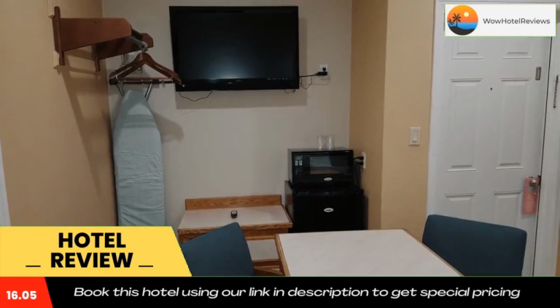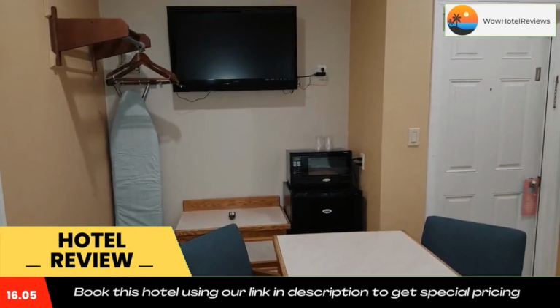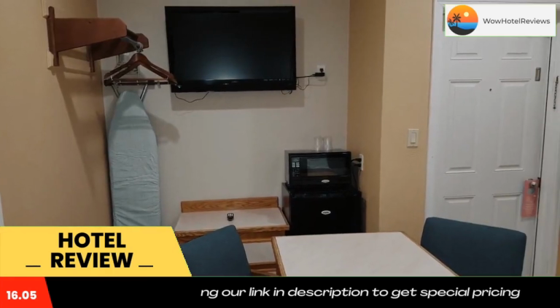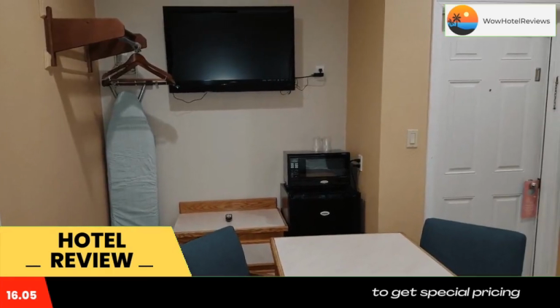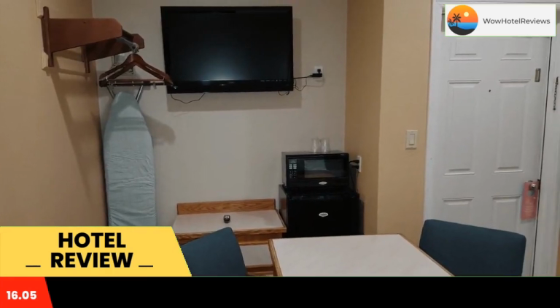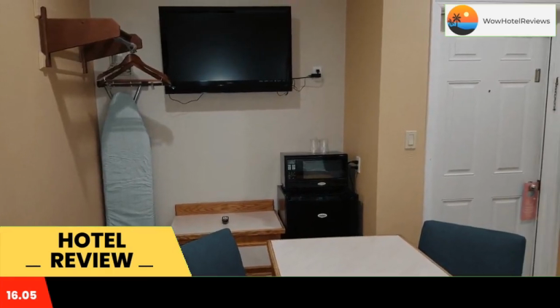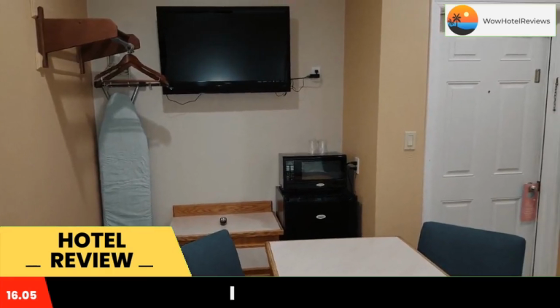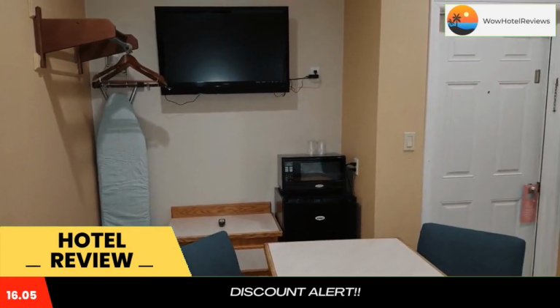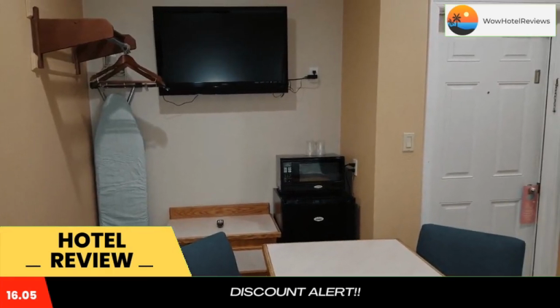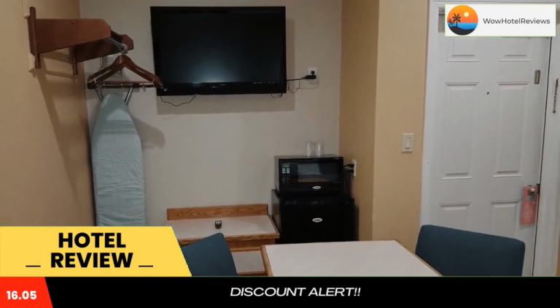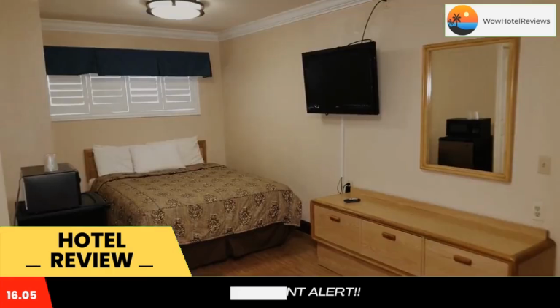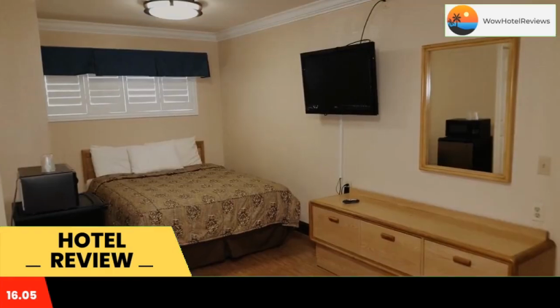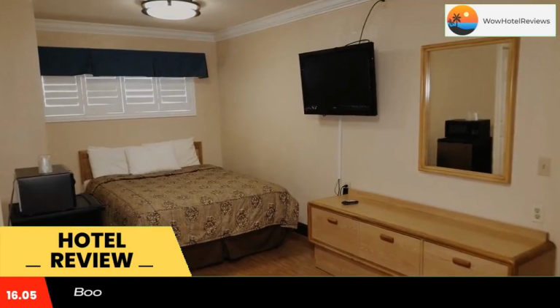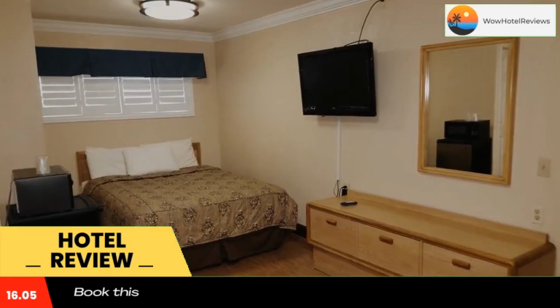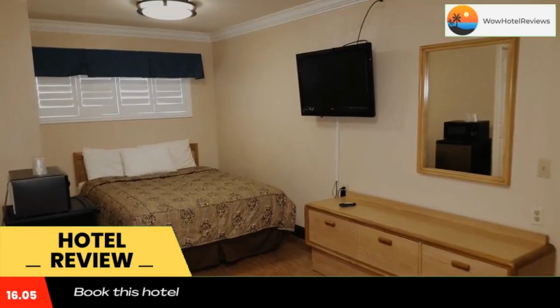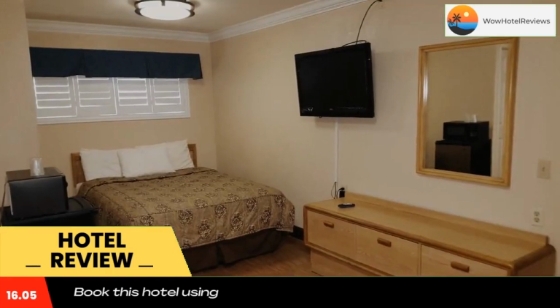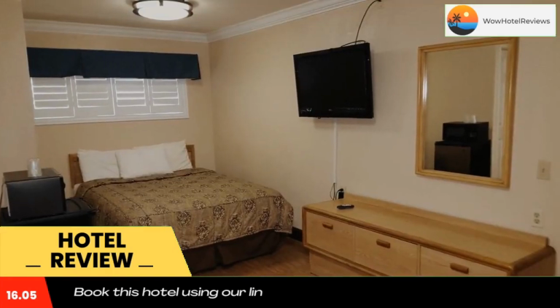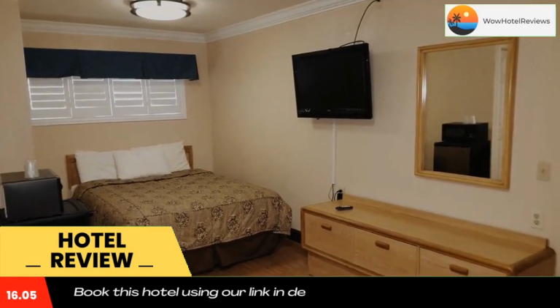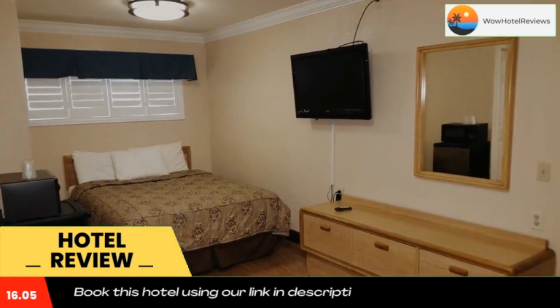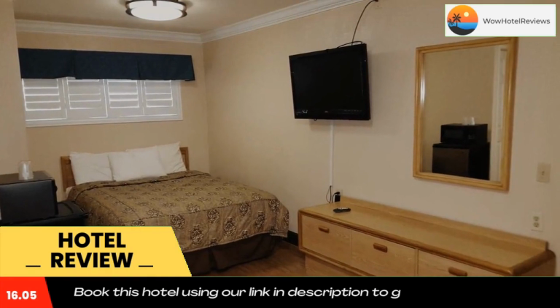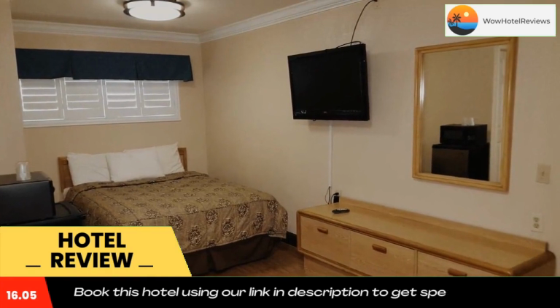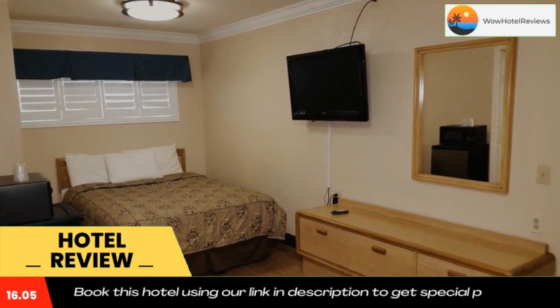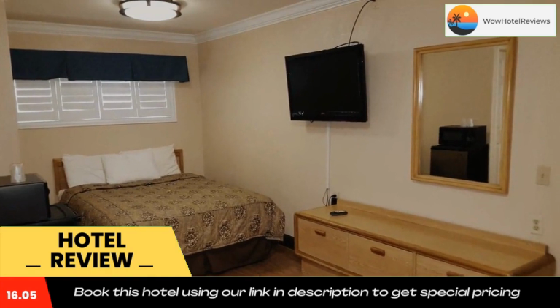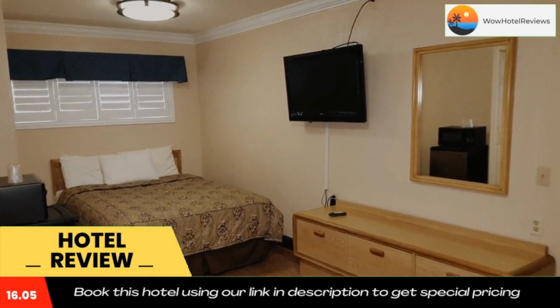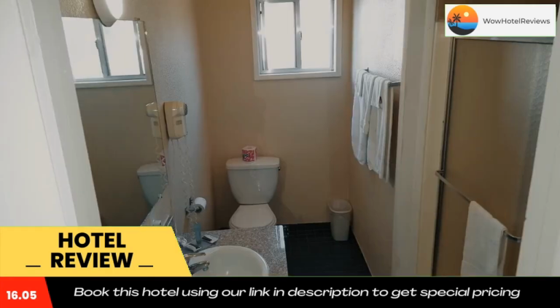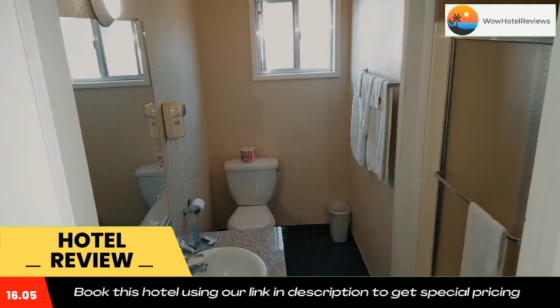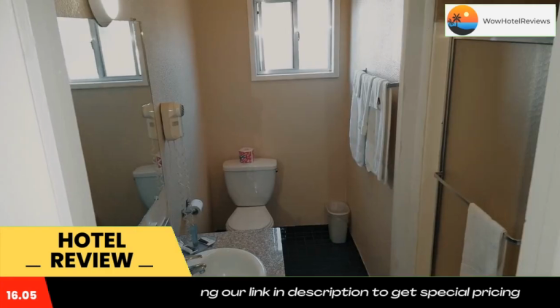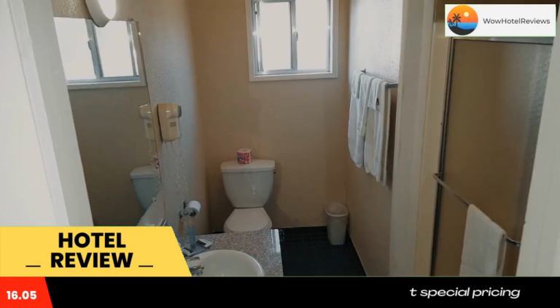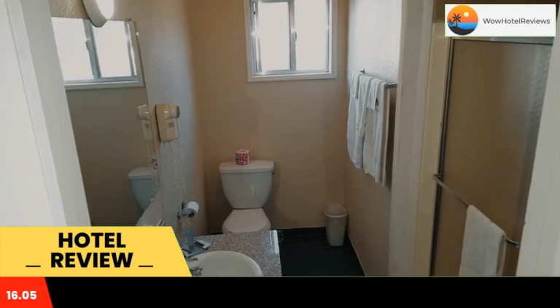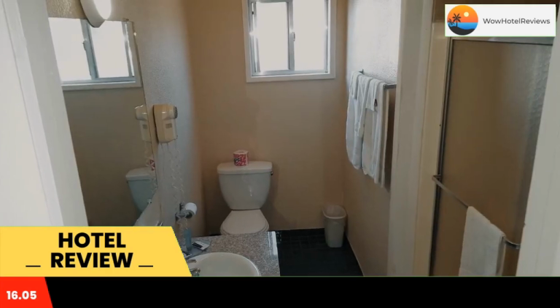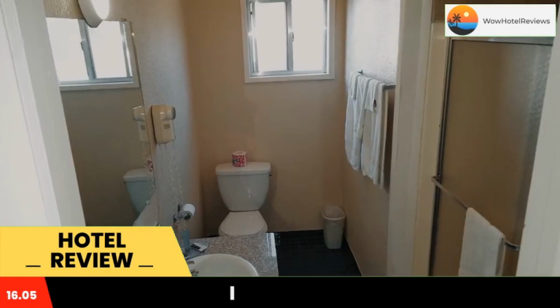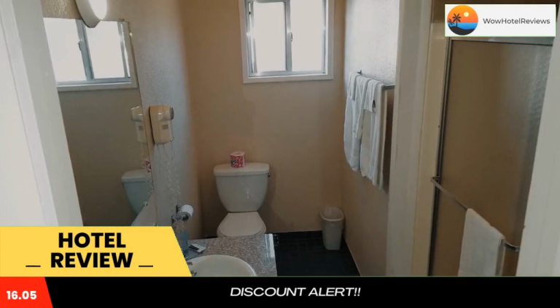Sequoia National Park is one hour and 15 minutes drive from the property. Use our link in the description to get a special discount on this hotel. Don't forget to like and subscribe to our channel.